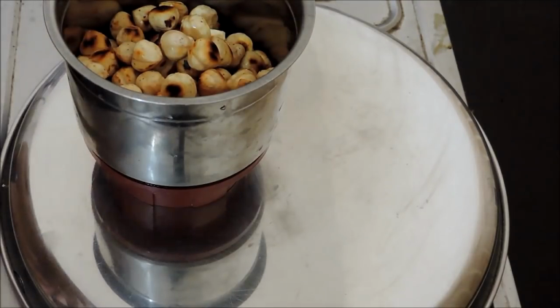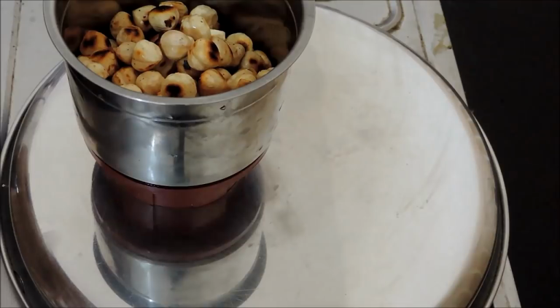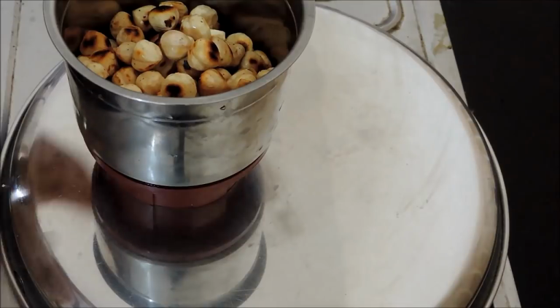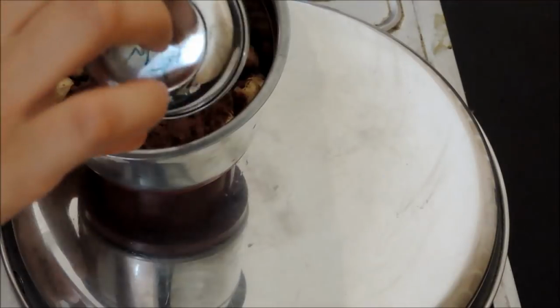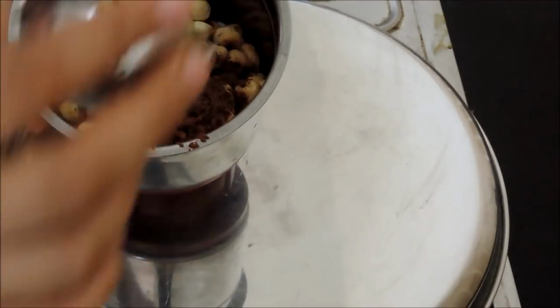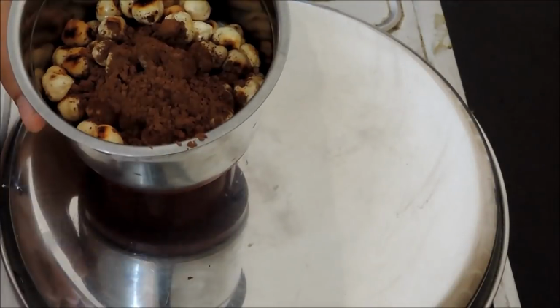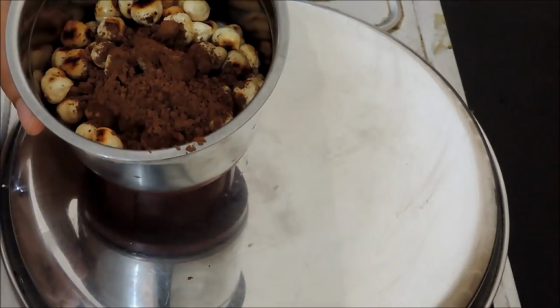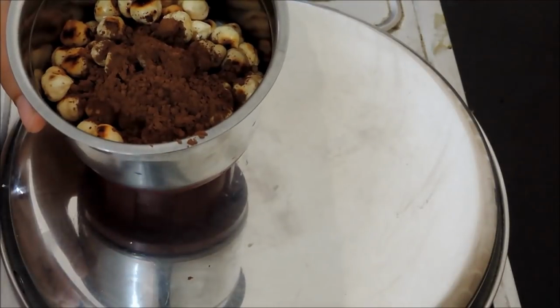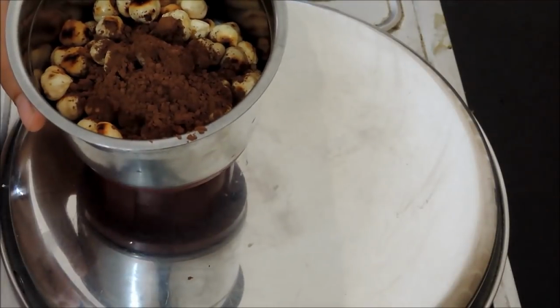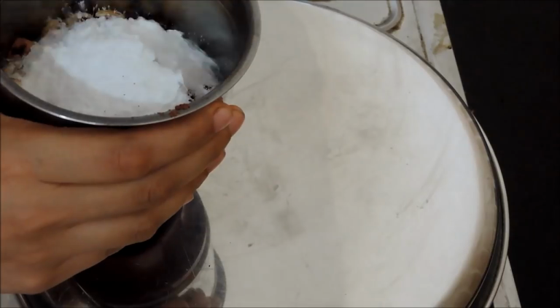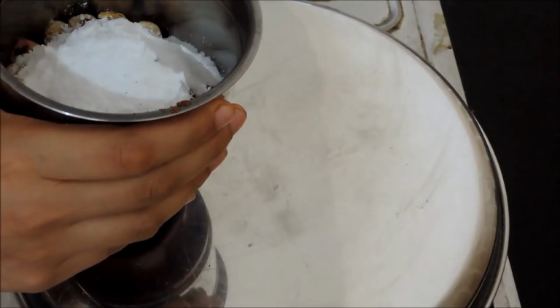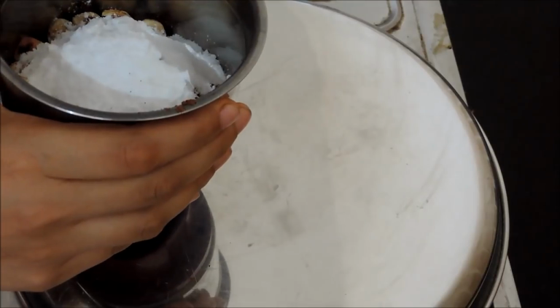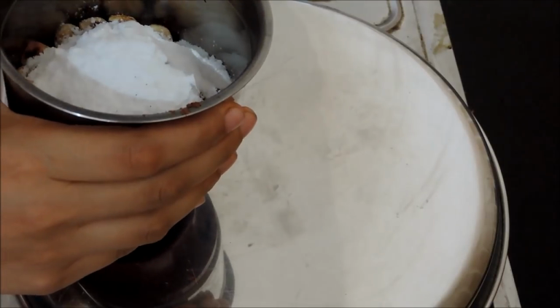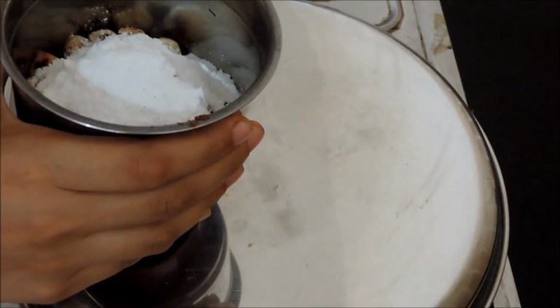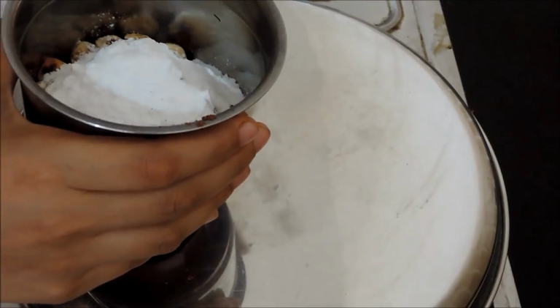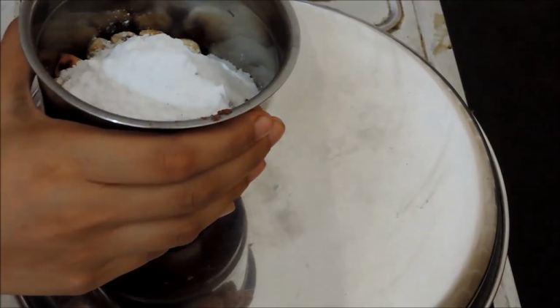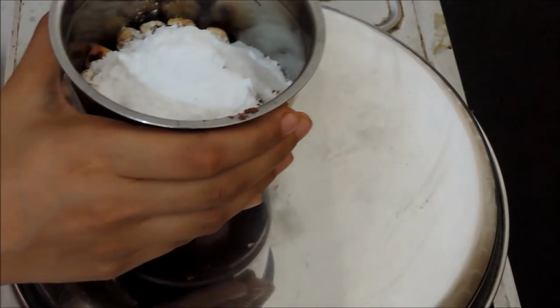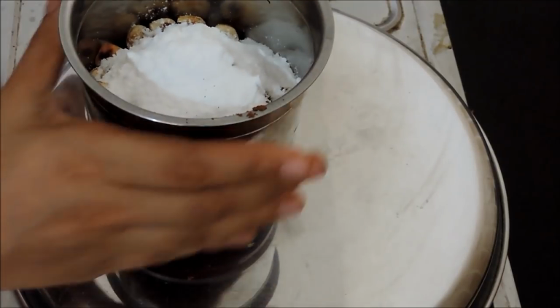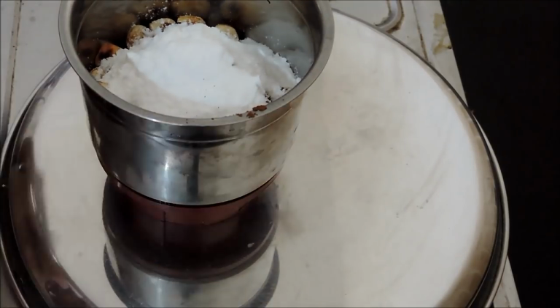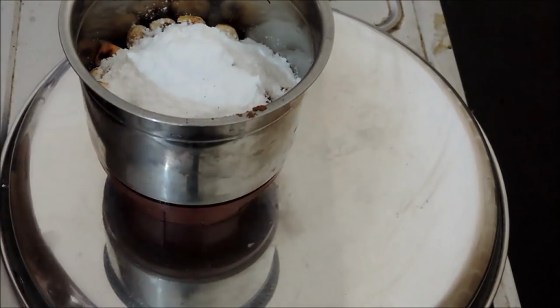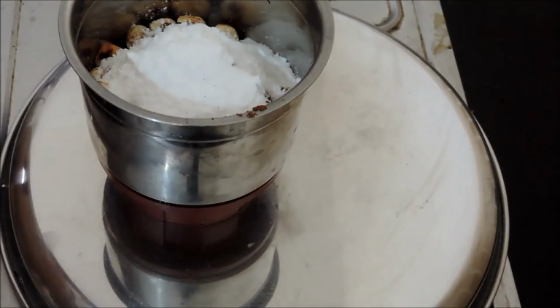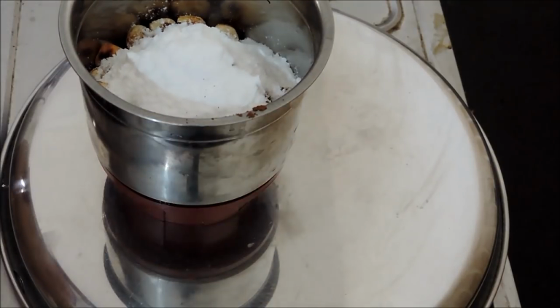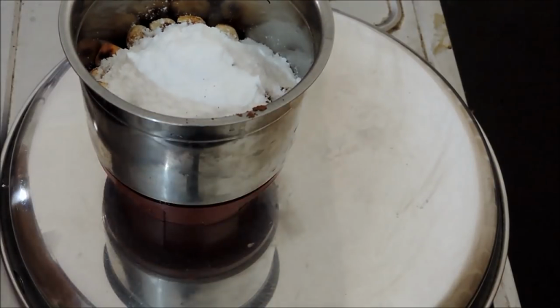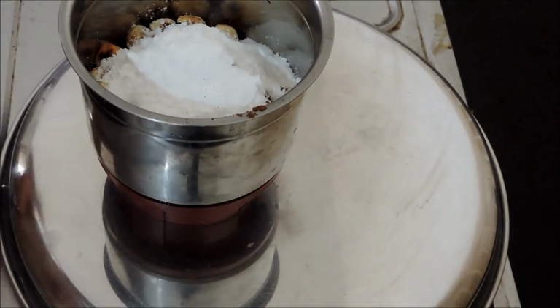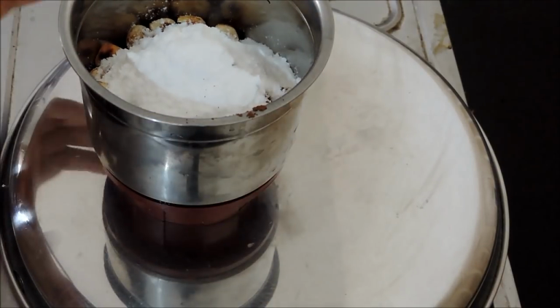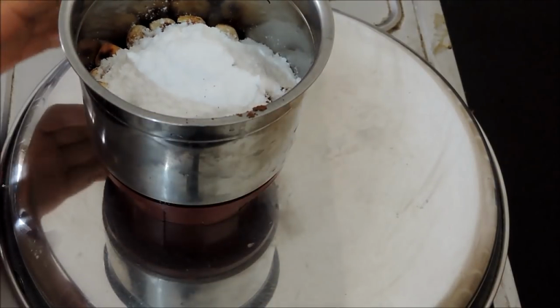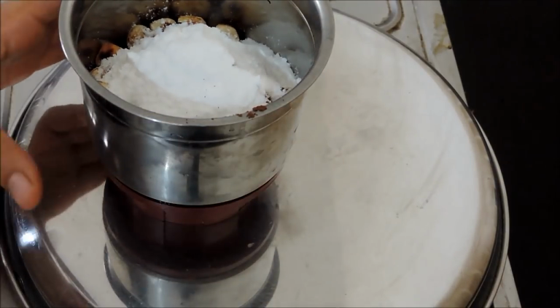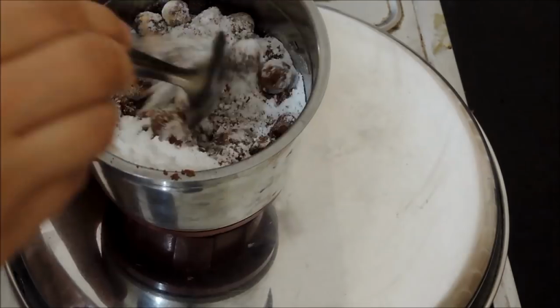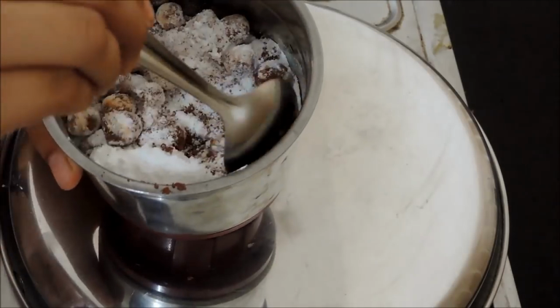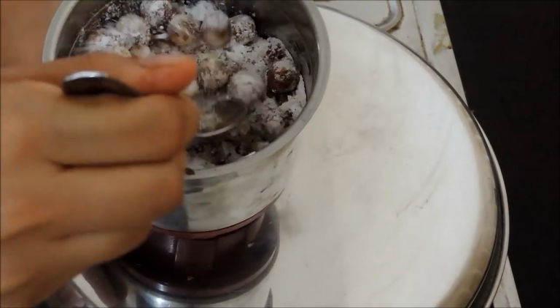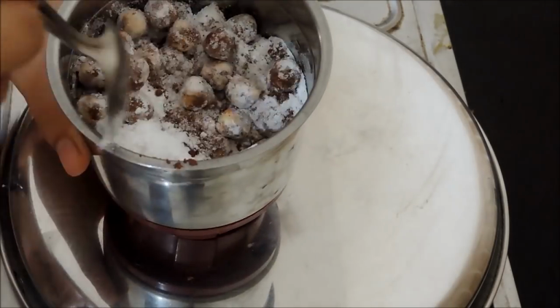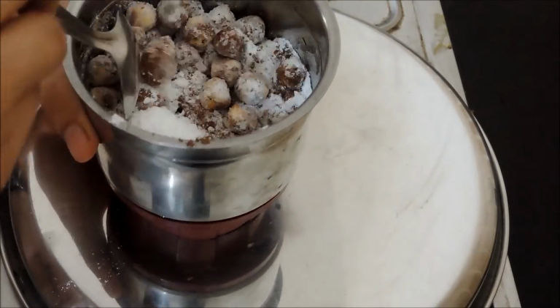Now in a mixer jar, add the roasted hazelnuts, cocoa powder, and powdered sugar. Put it all in properly.